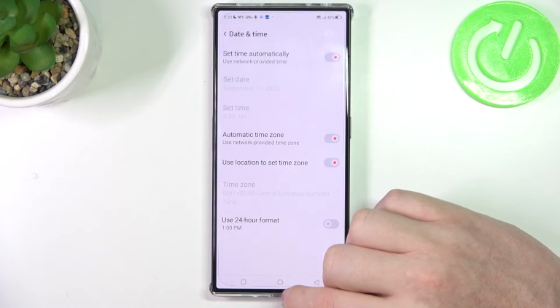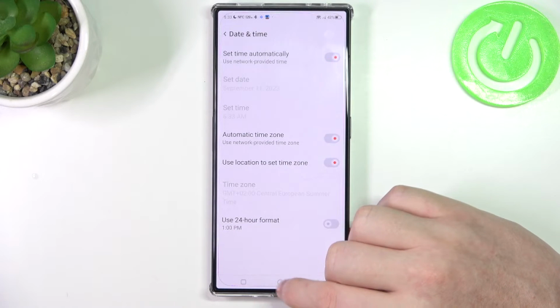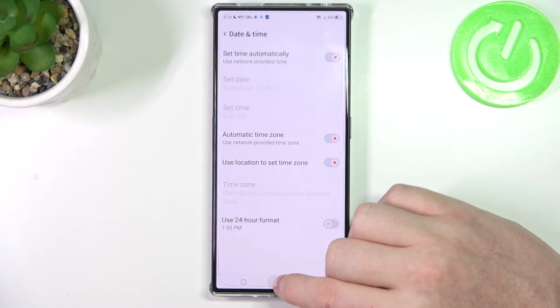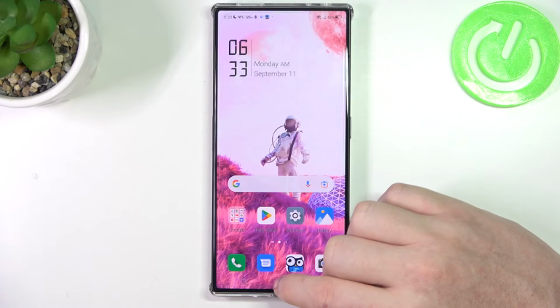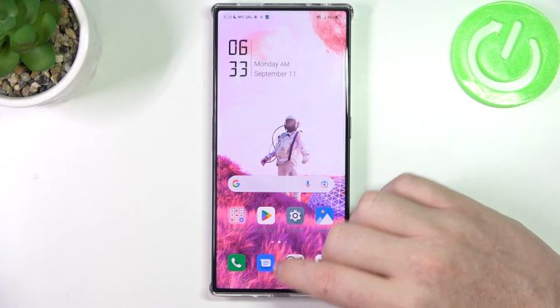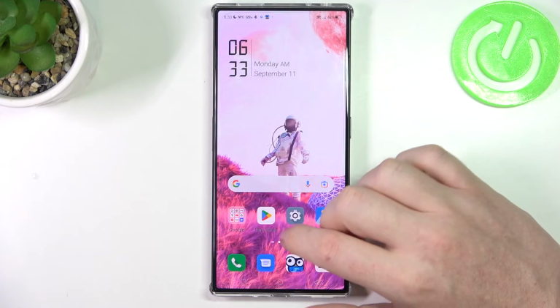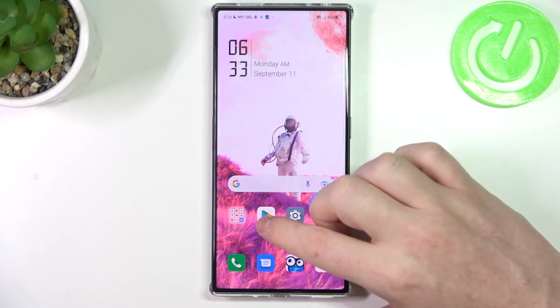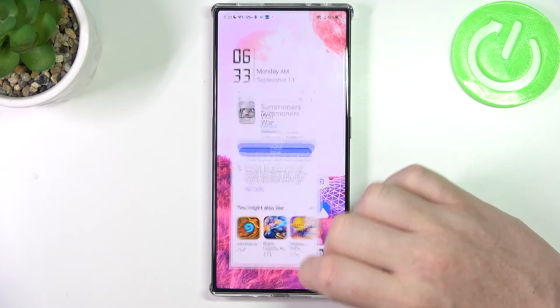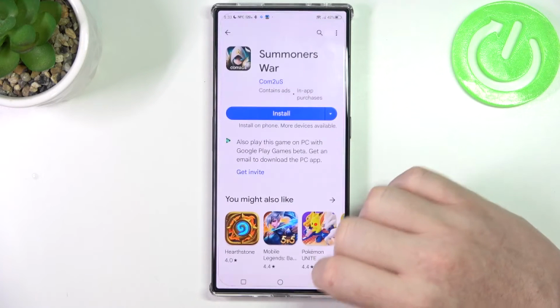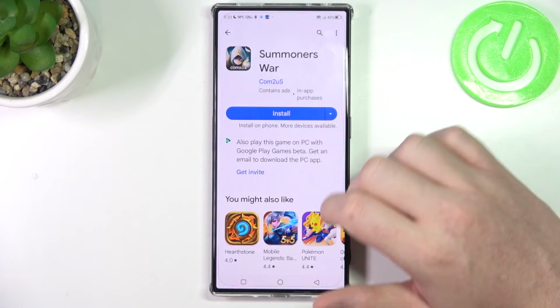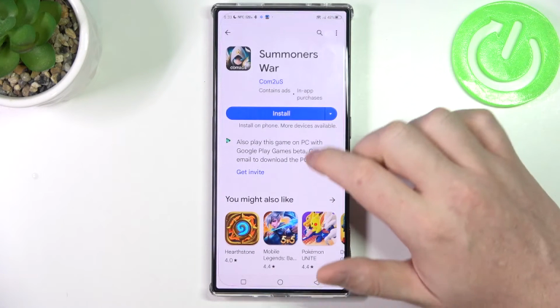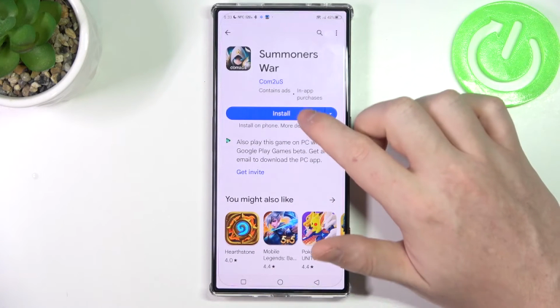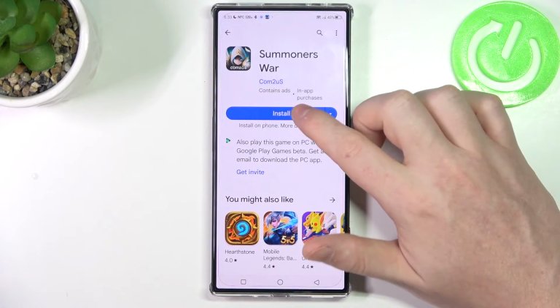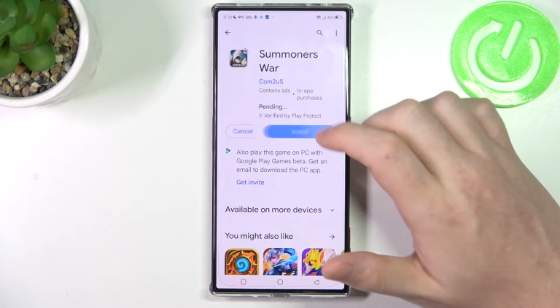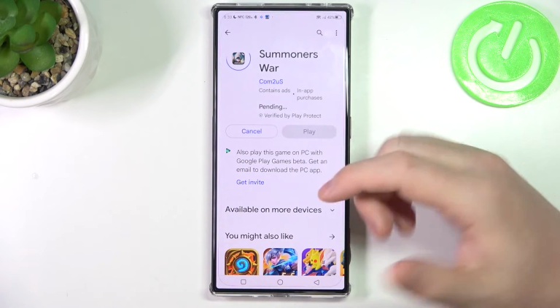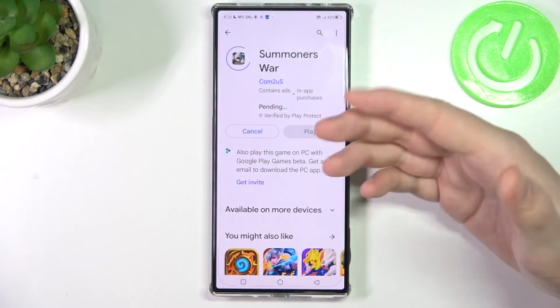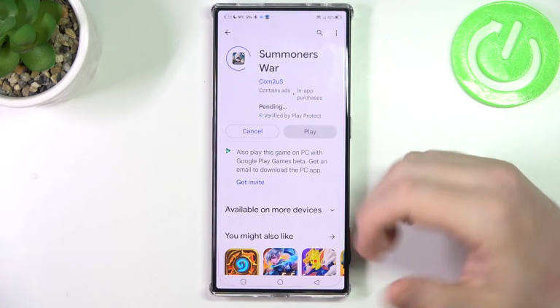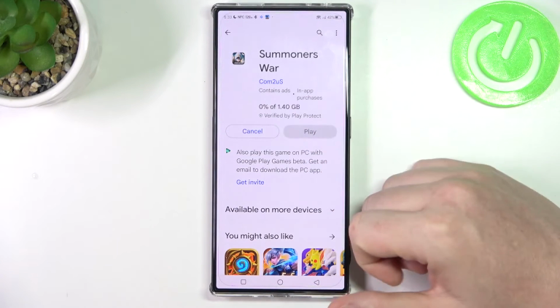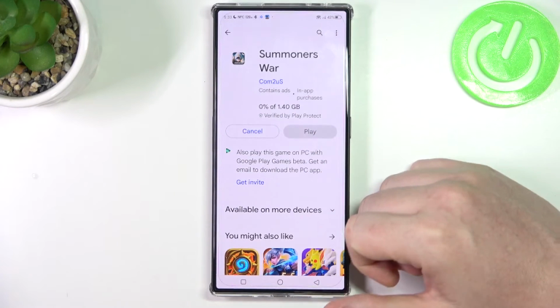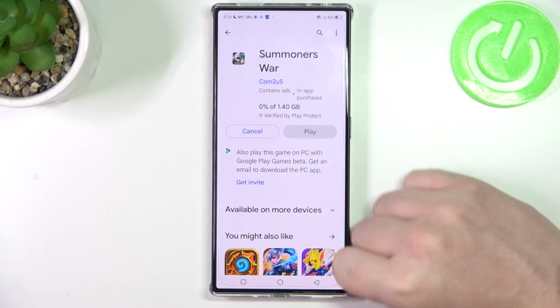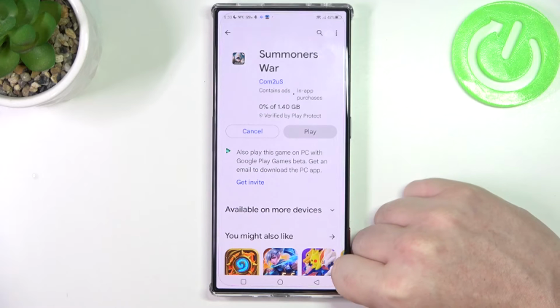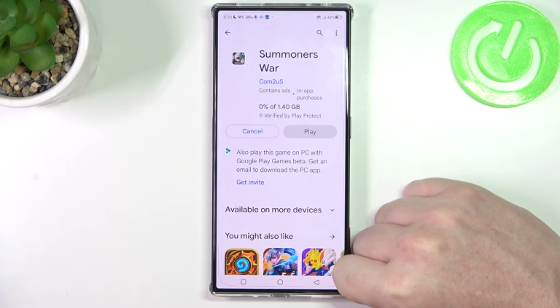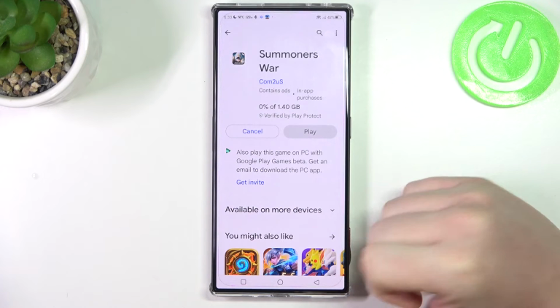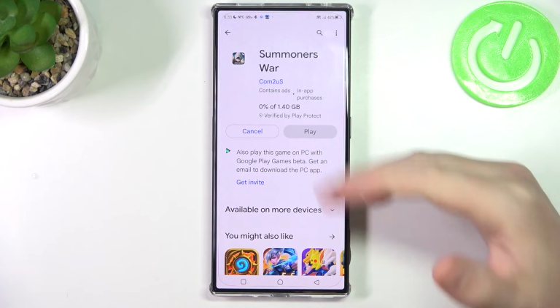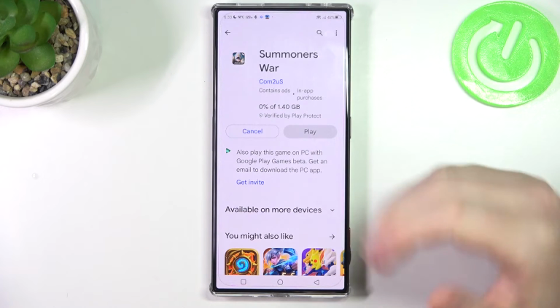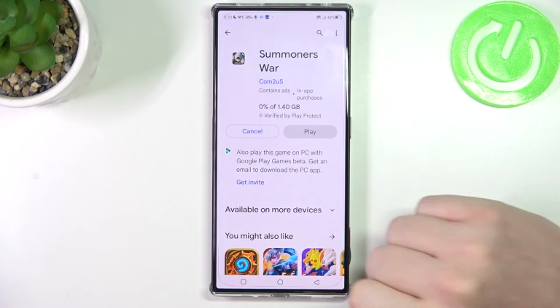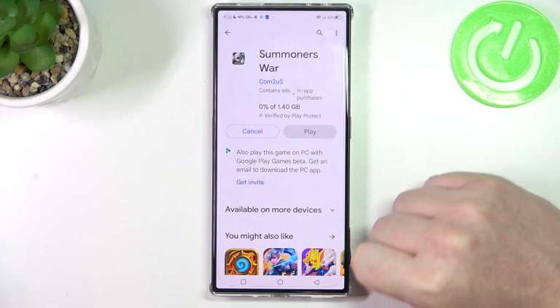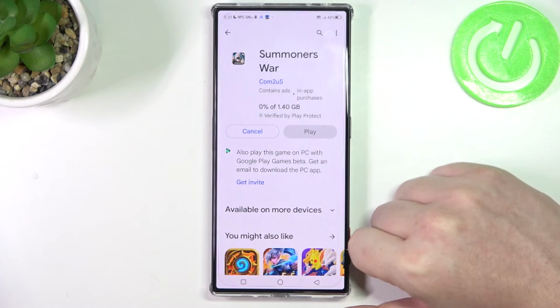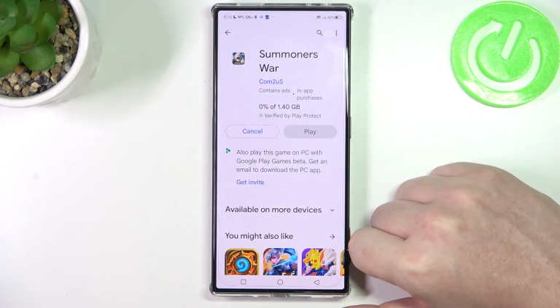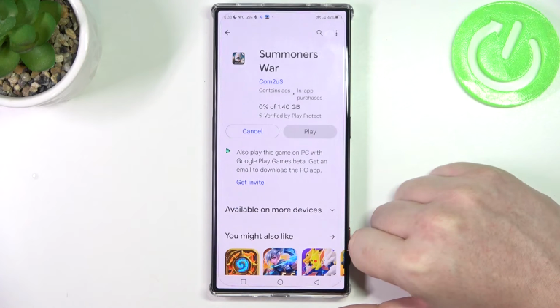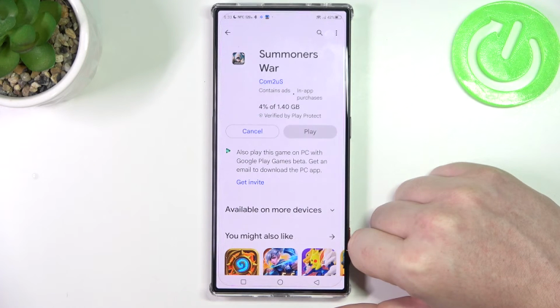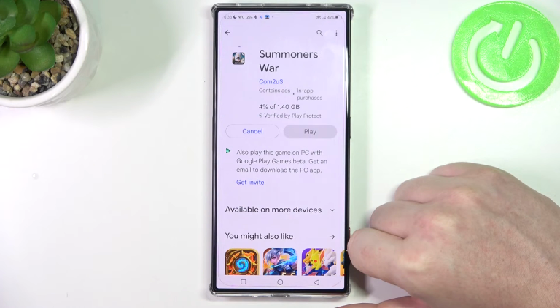If you go back to your Google Play Store and try to install the same or other apps, now it should work fine.